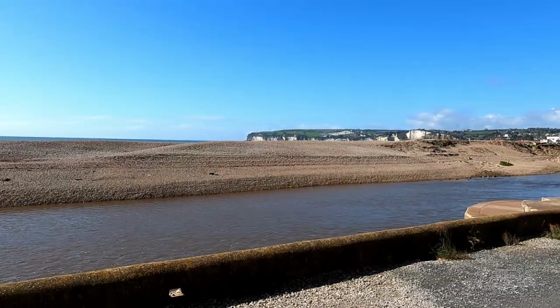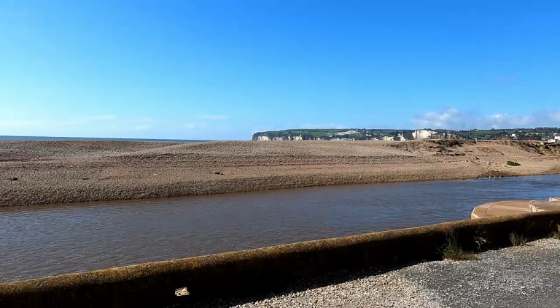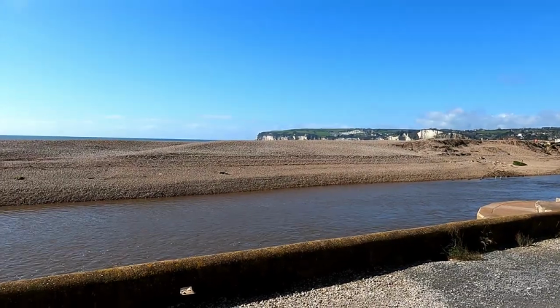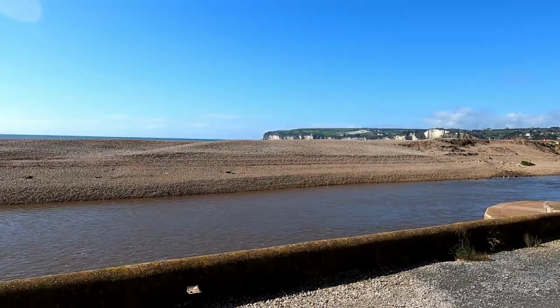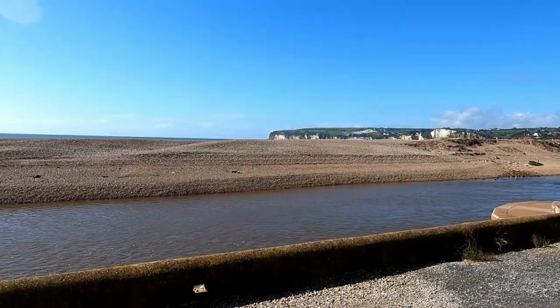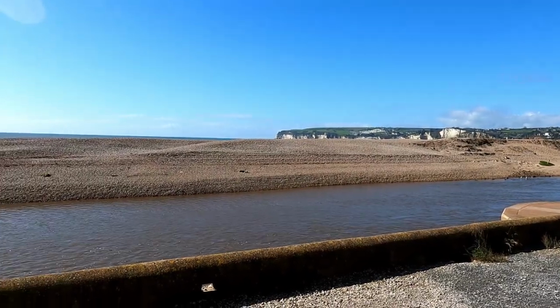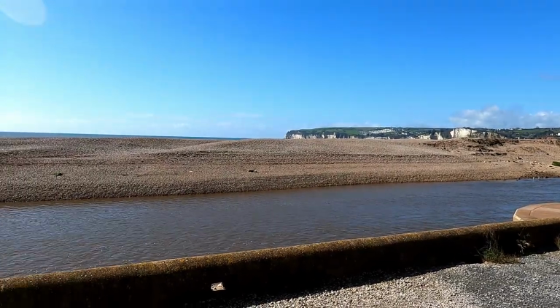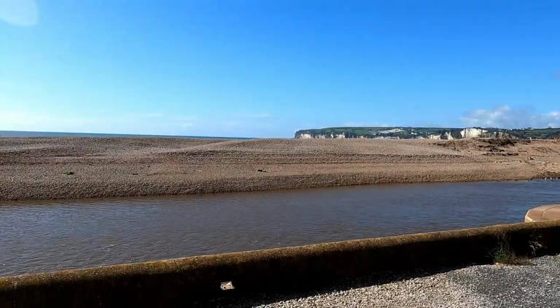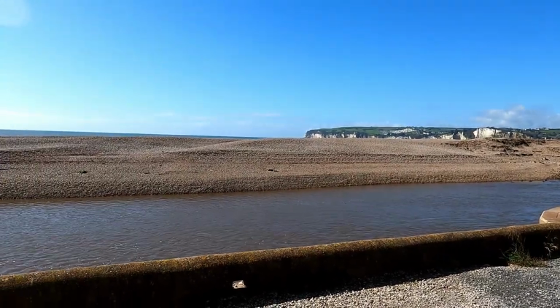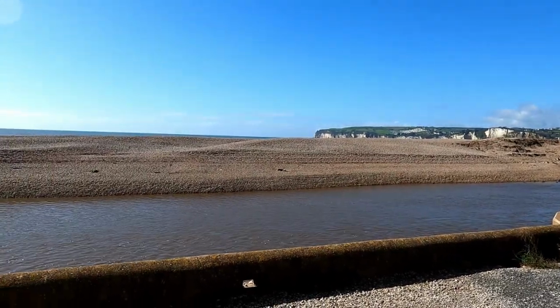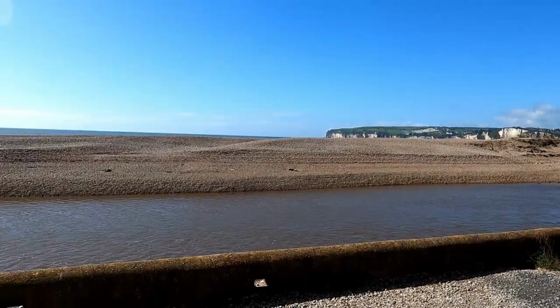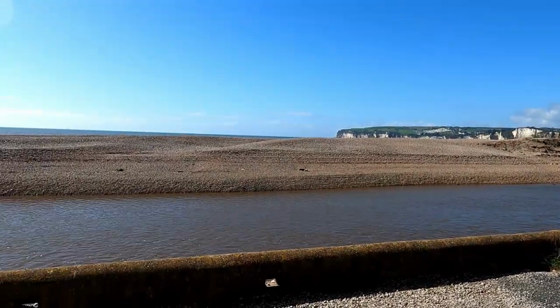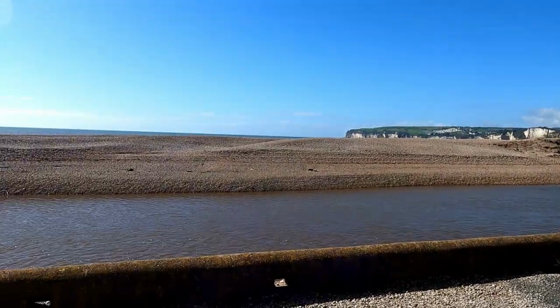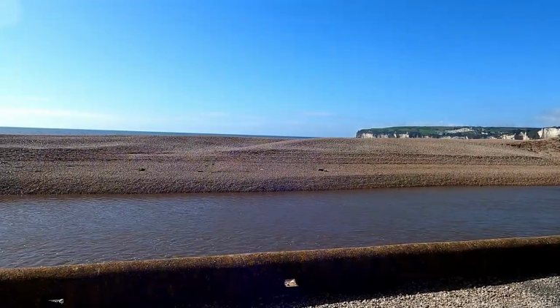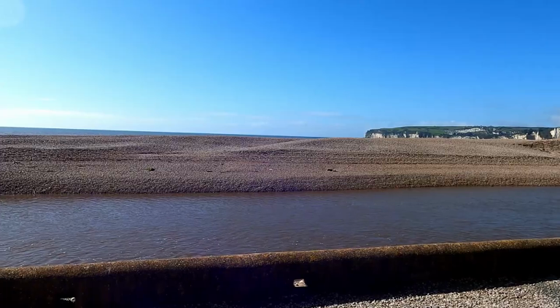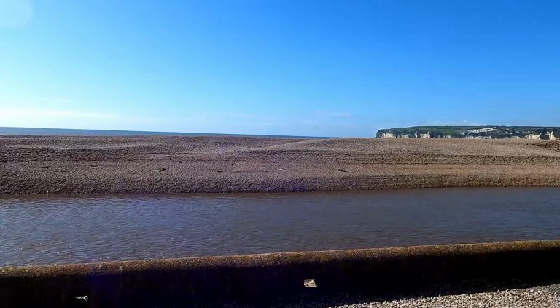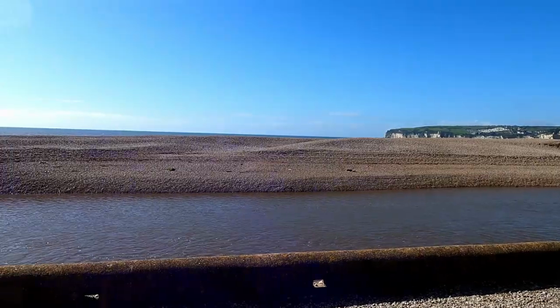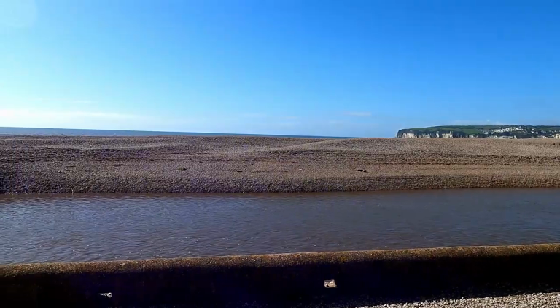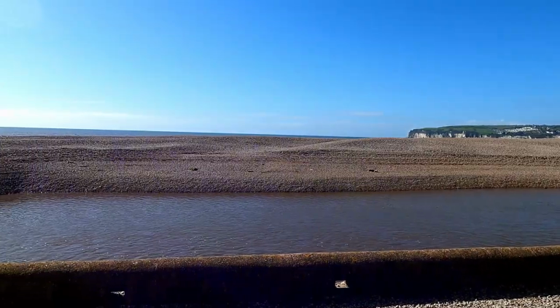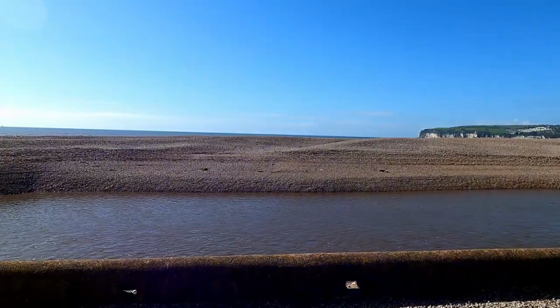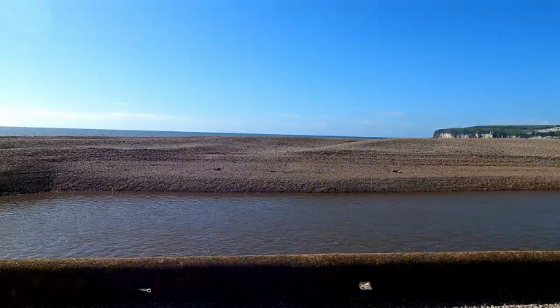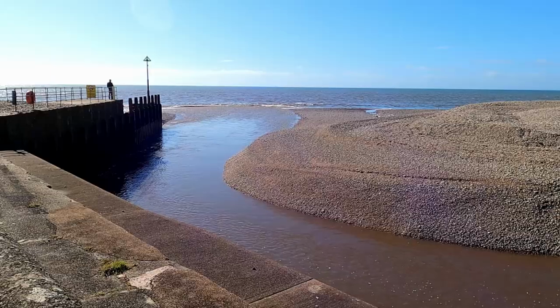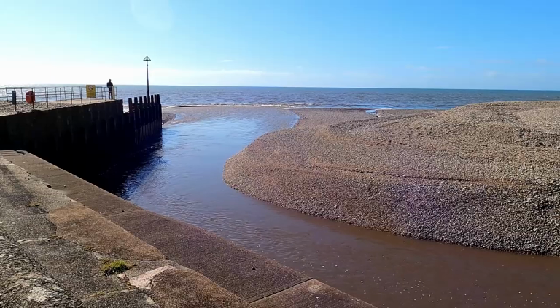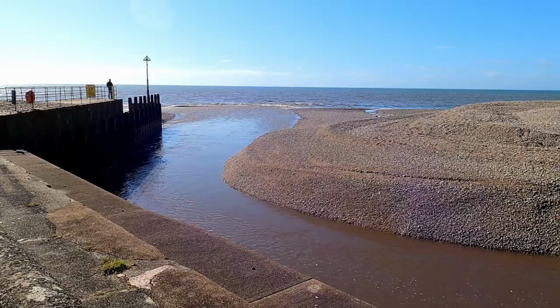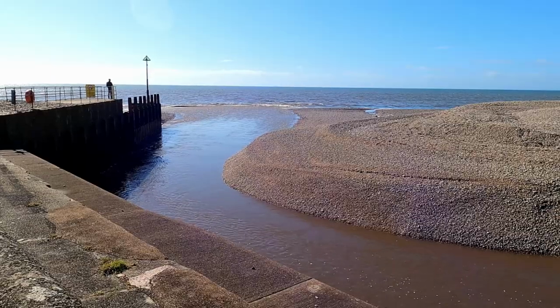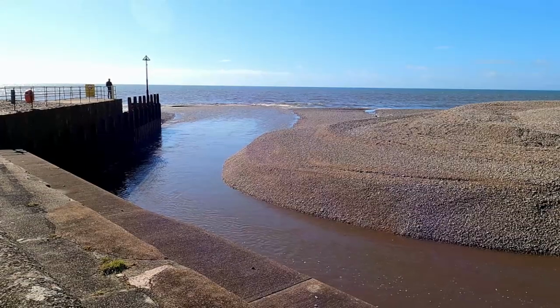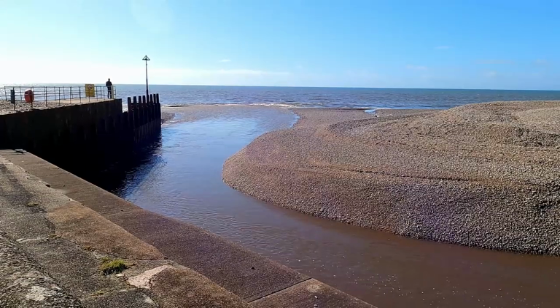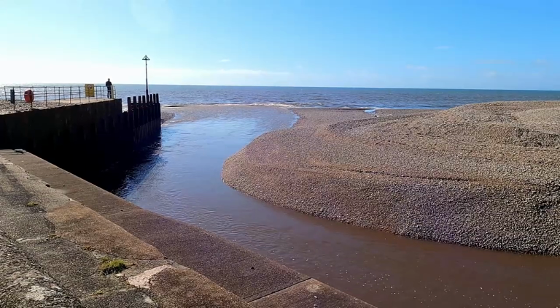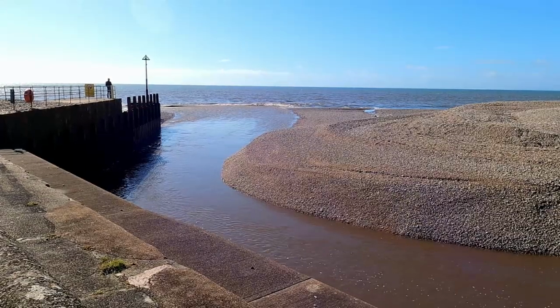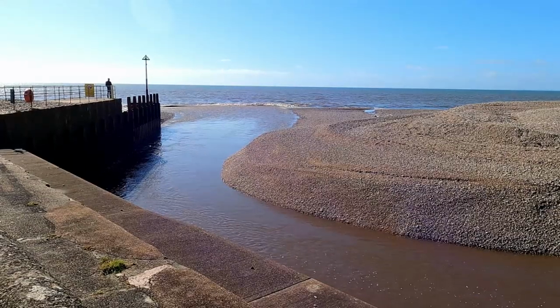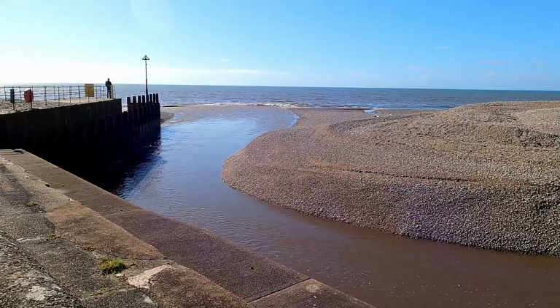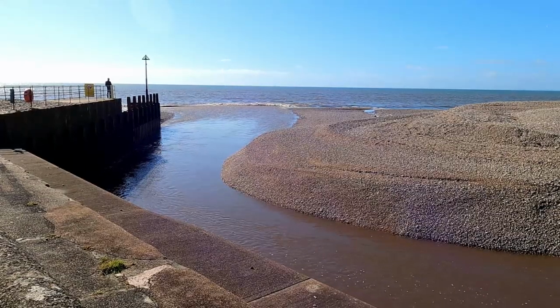There's the white cliffs over there. And here's the river mouth.